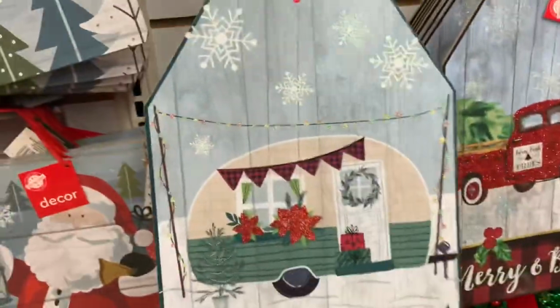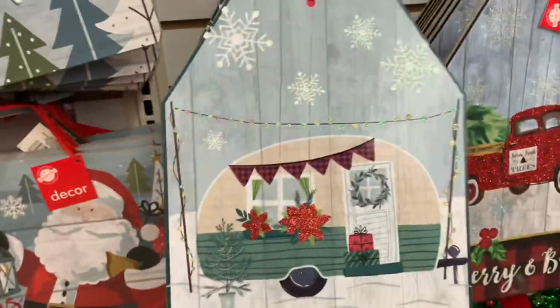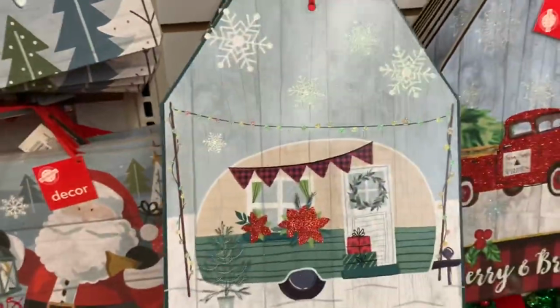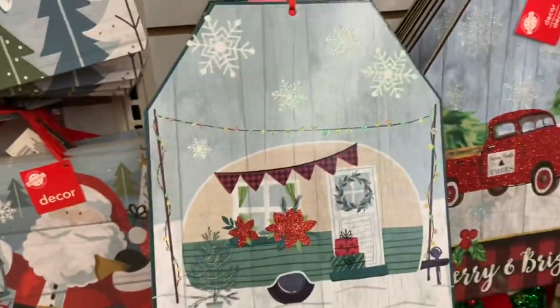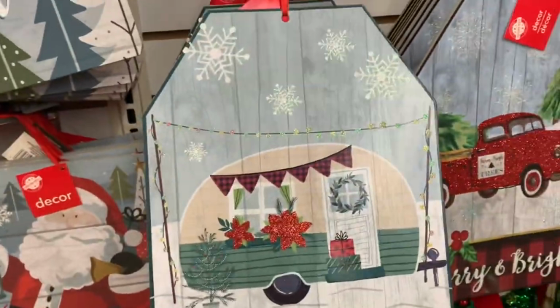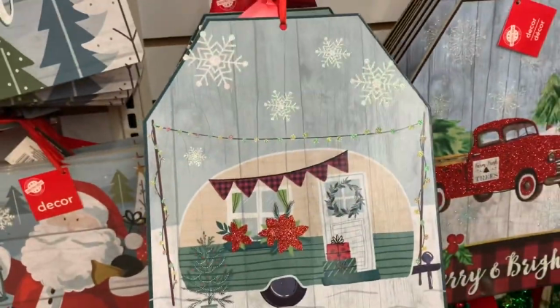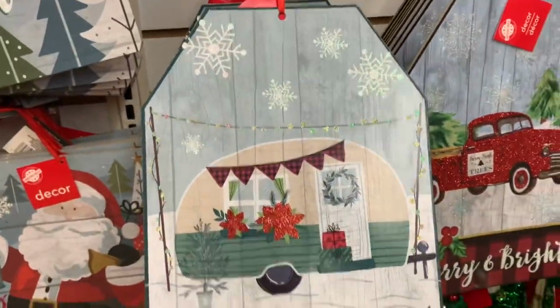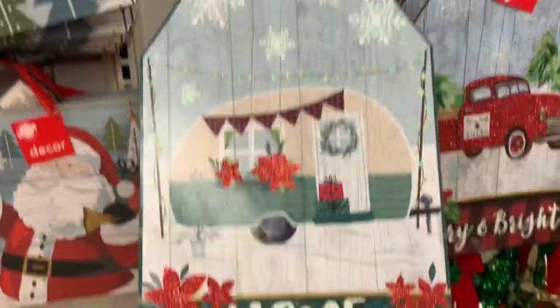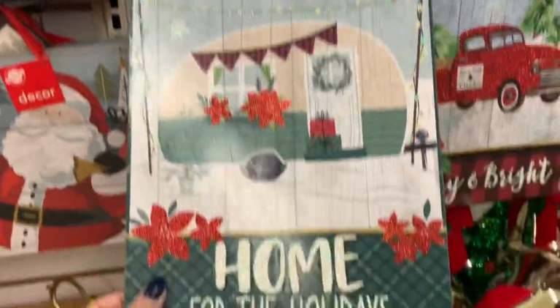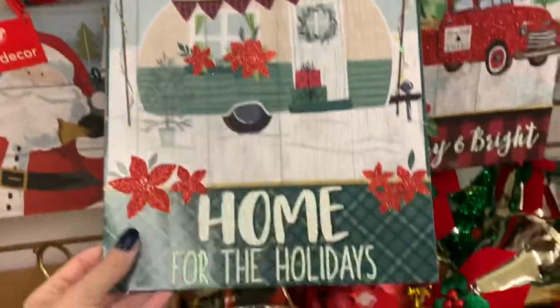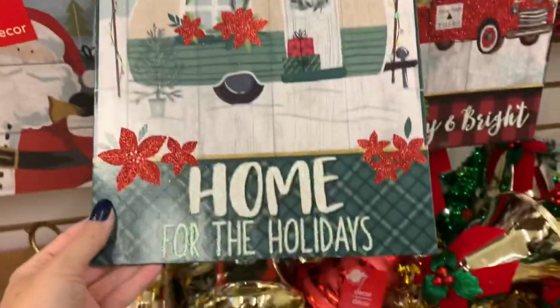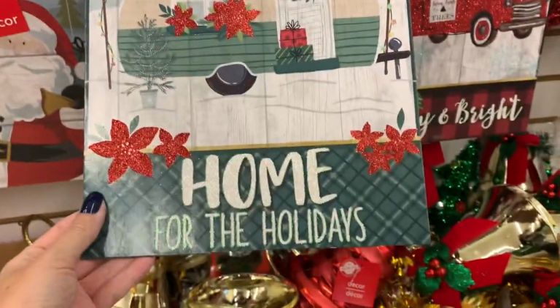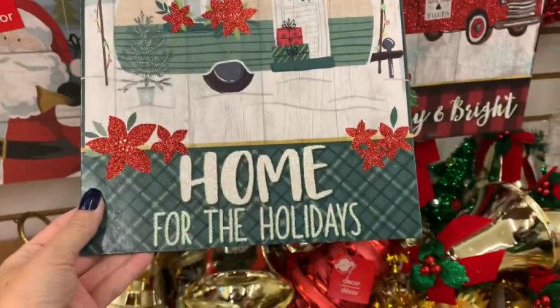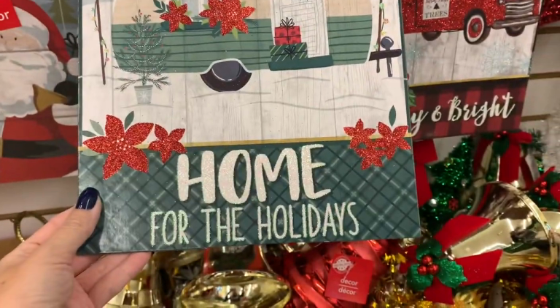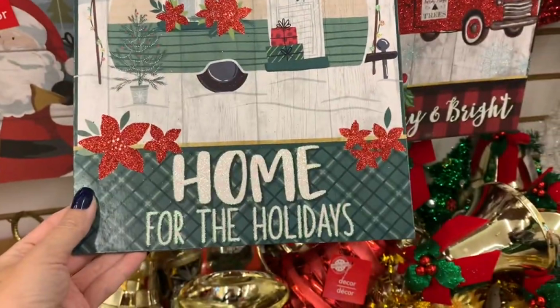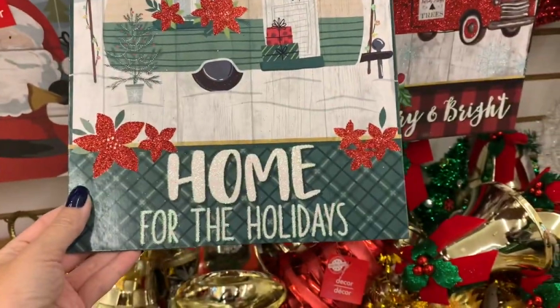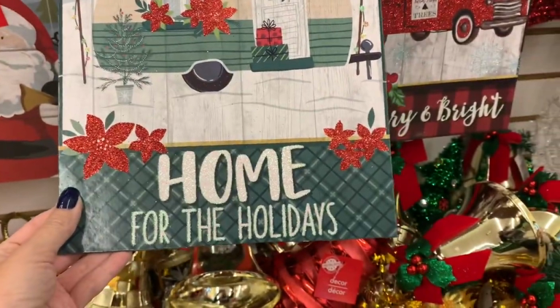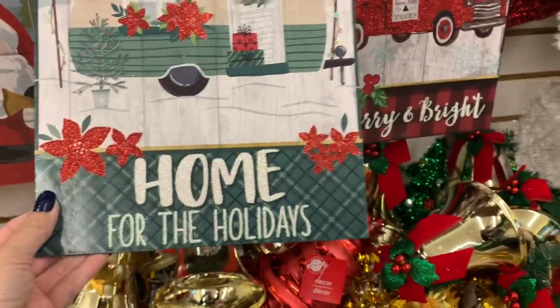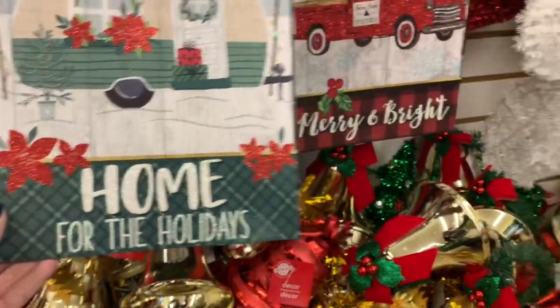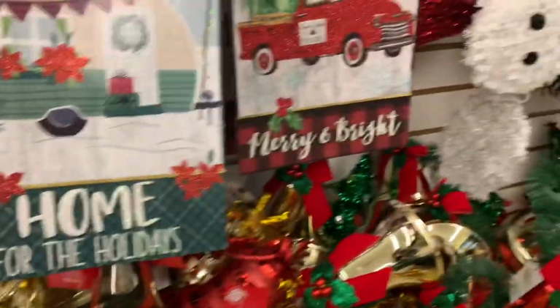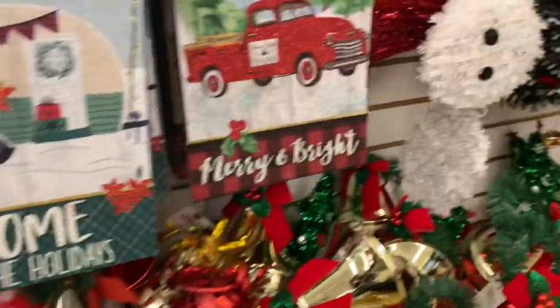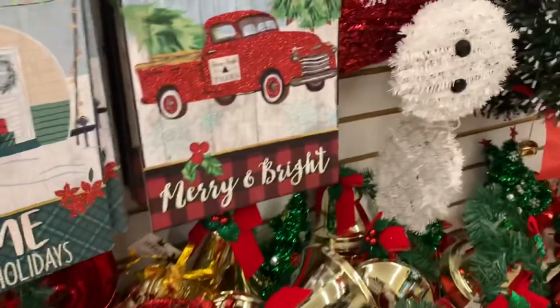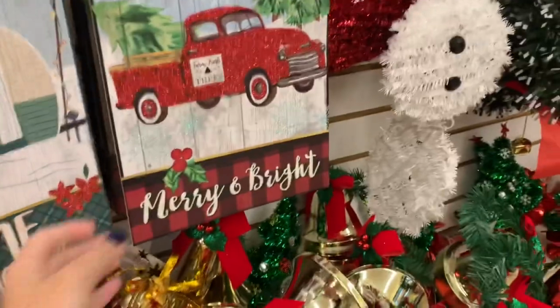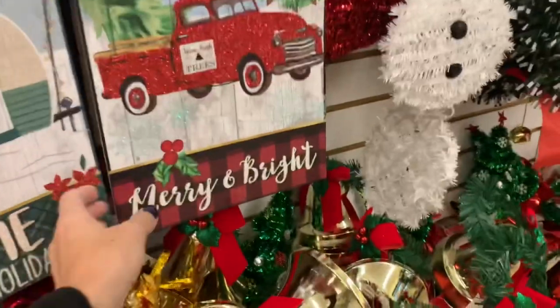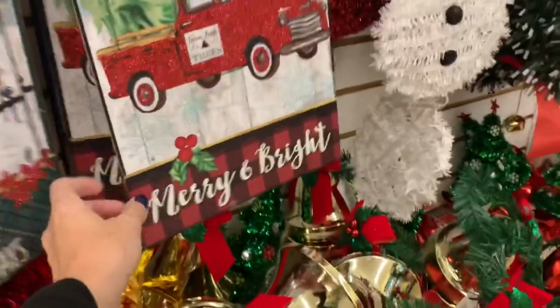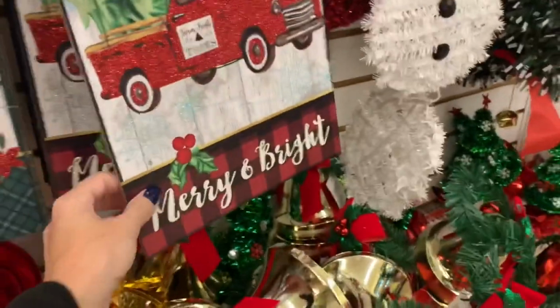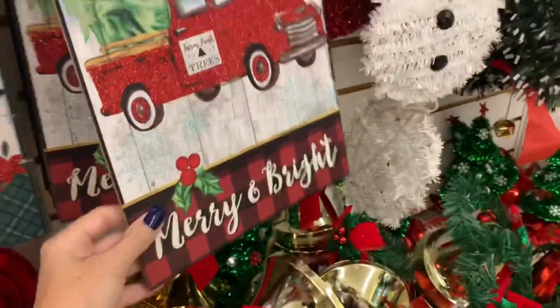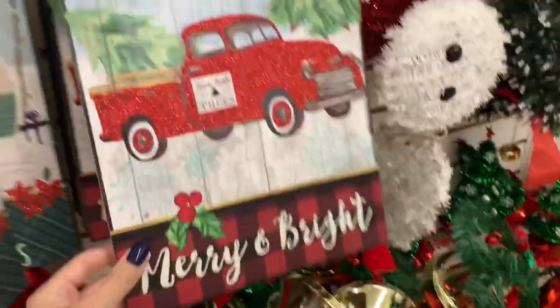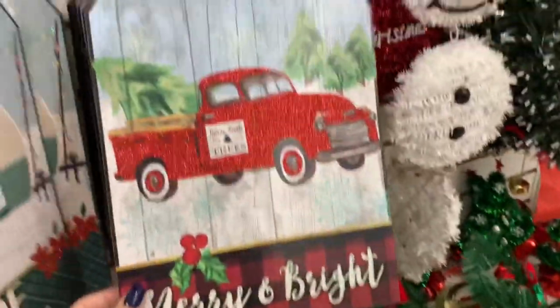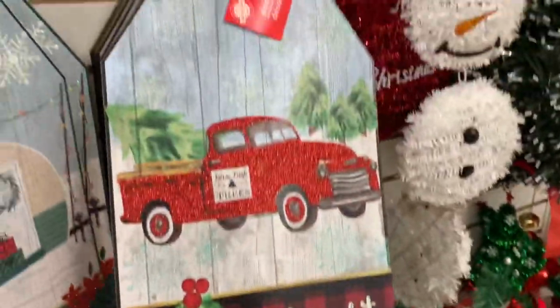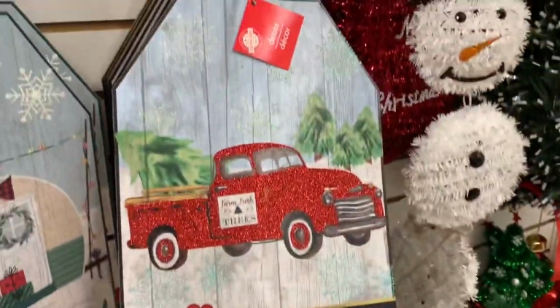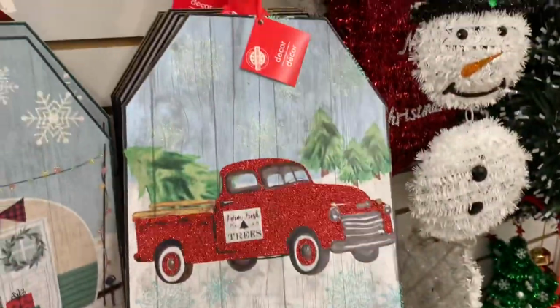I think these are new — the tag shape signs, the trailer, and of course the glittery red truck.